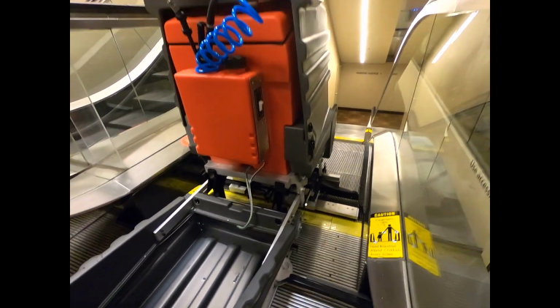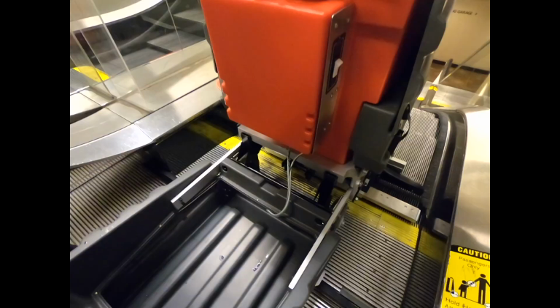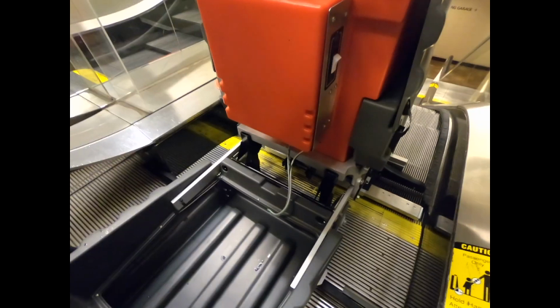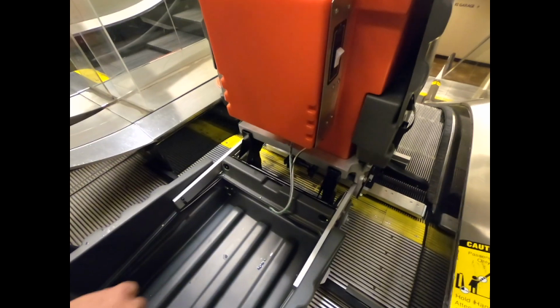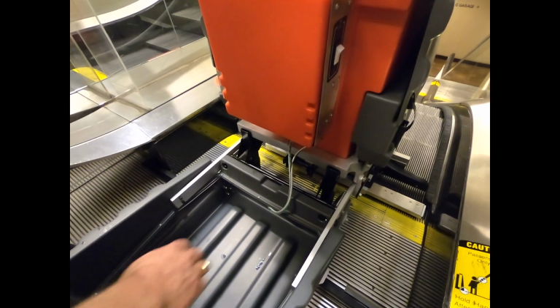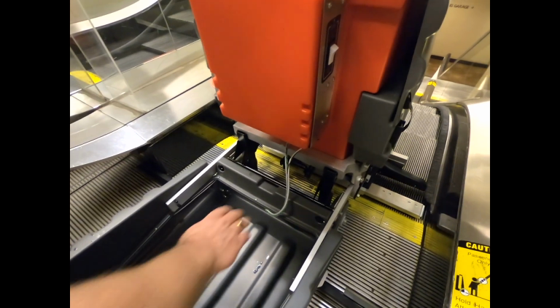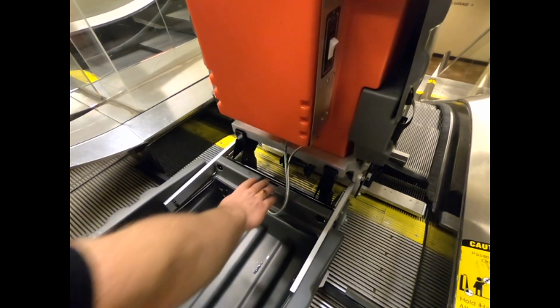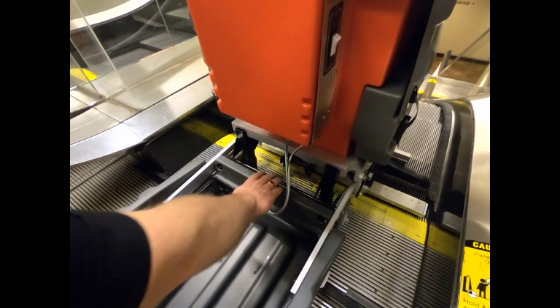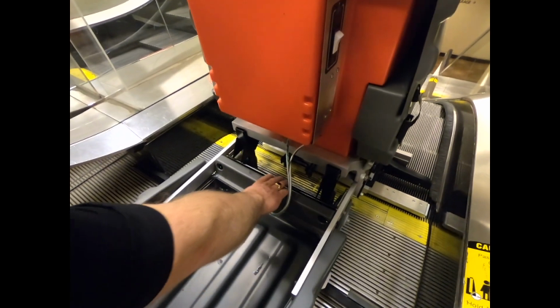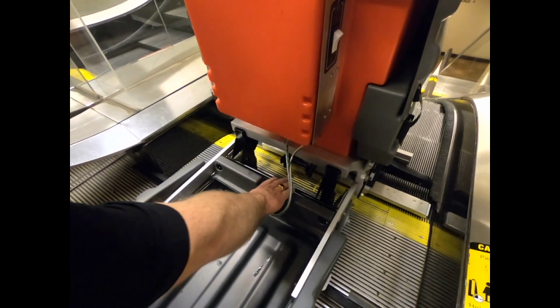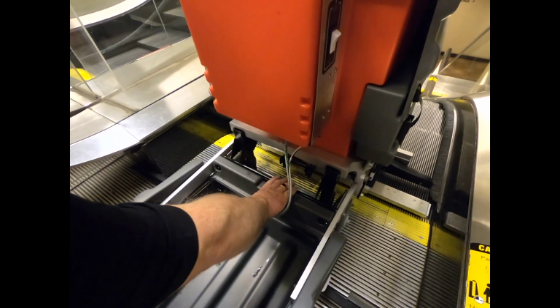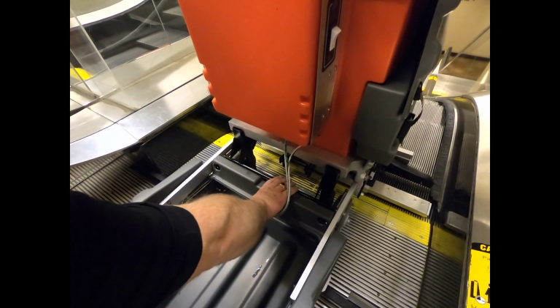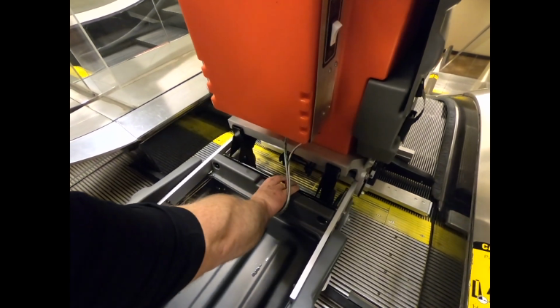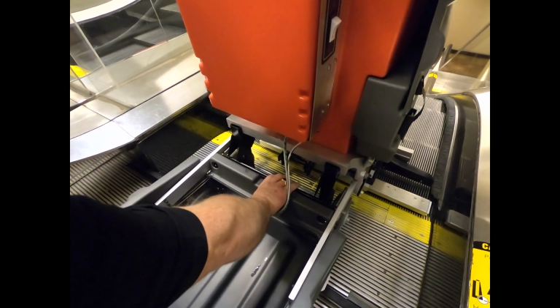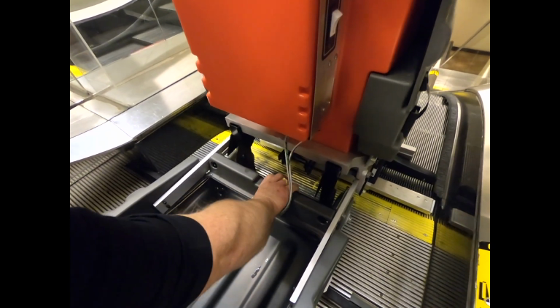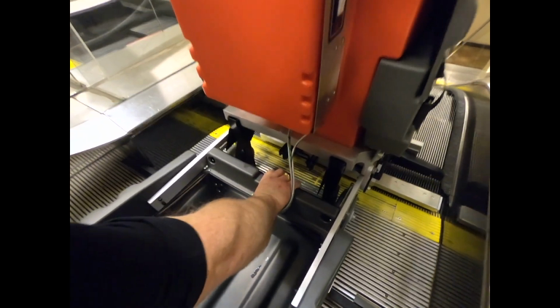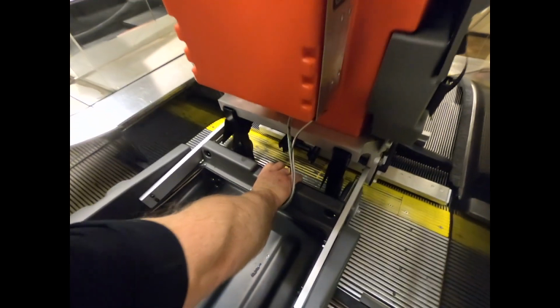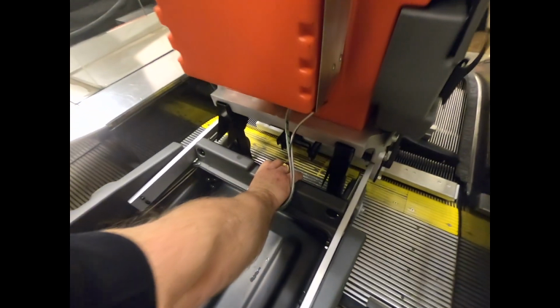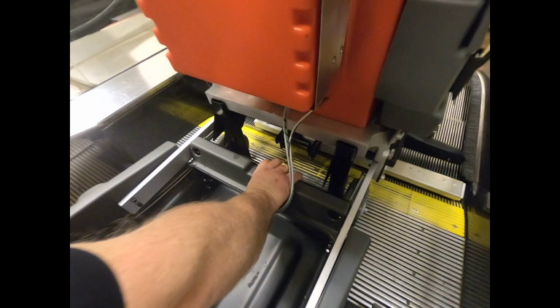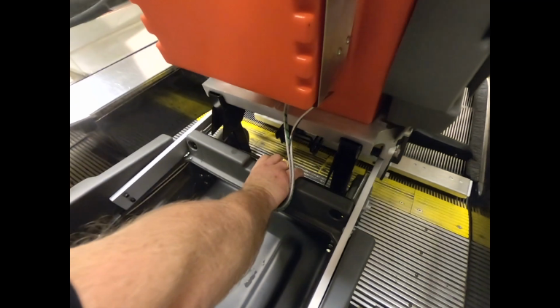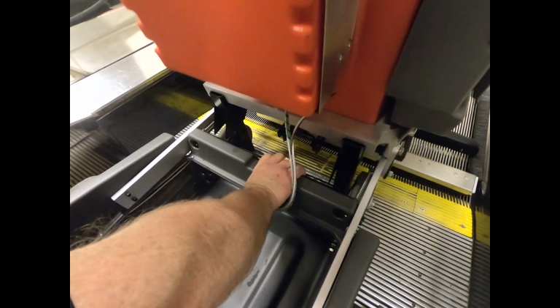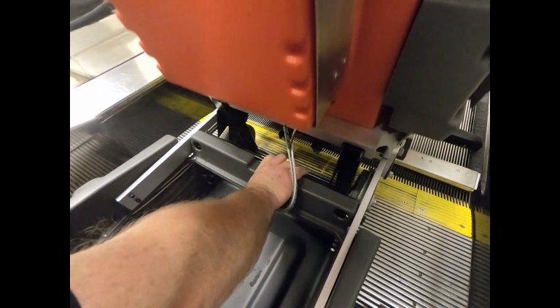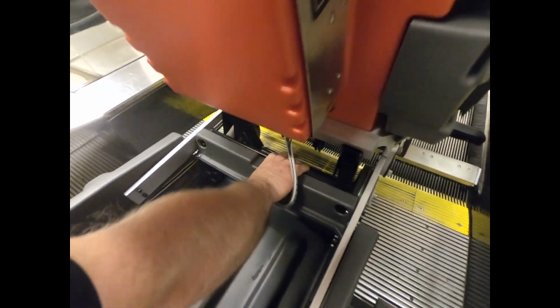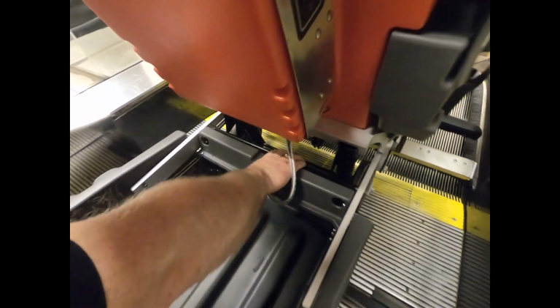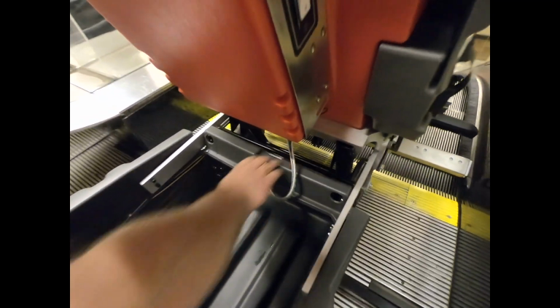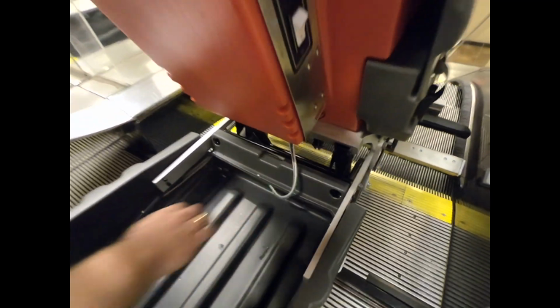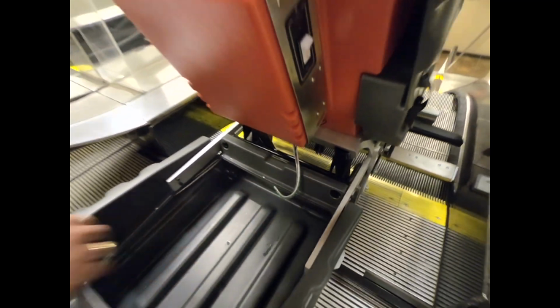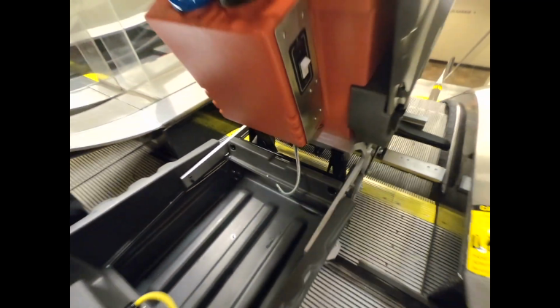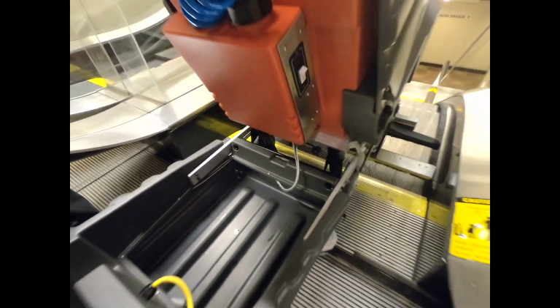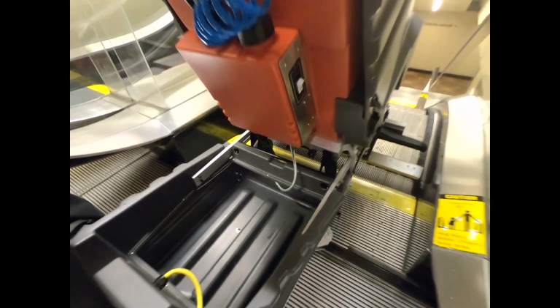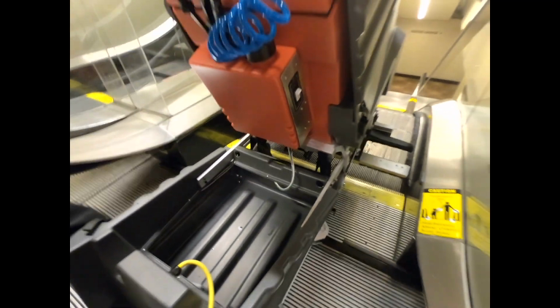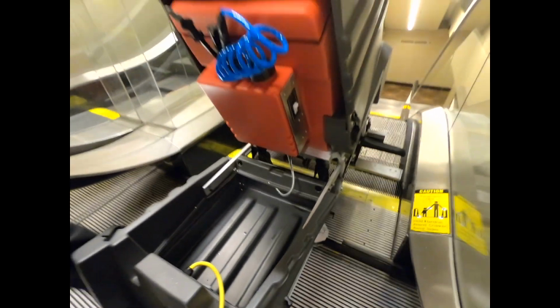To unlock it, pull the lever and tip it back.